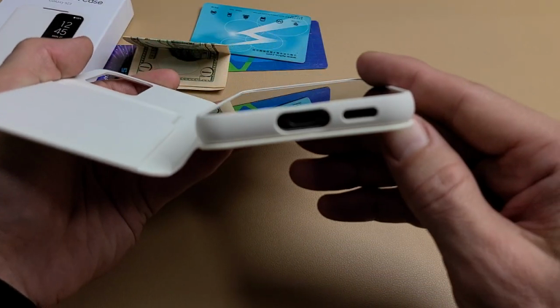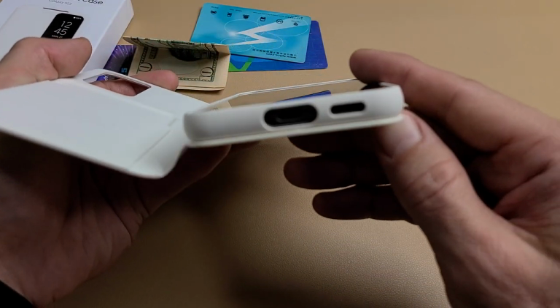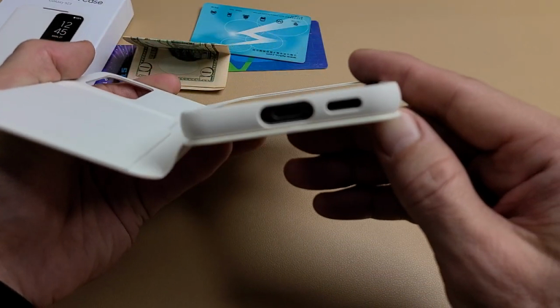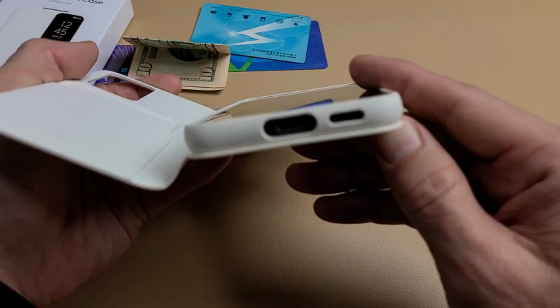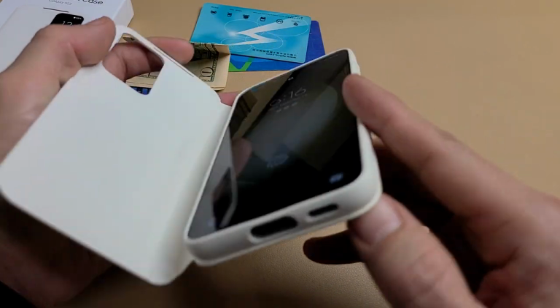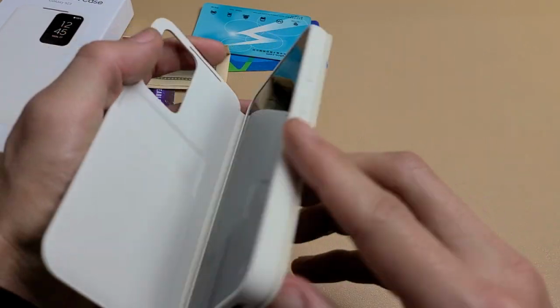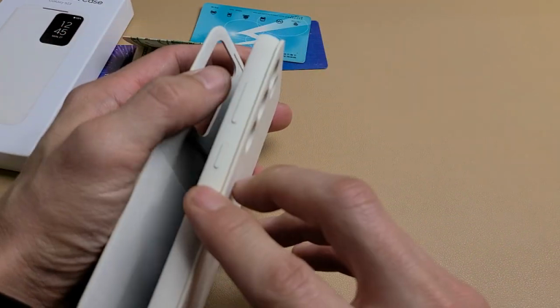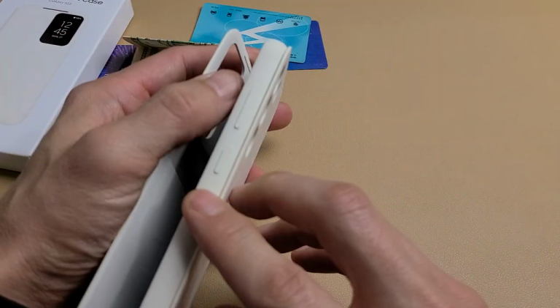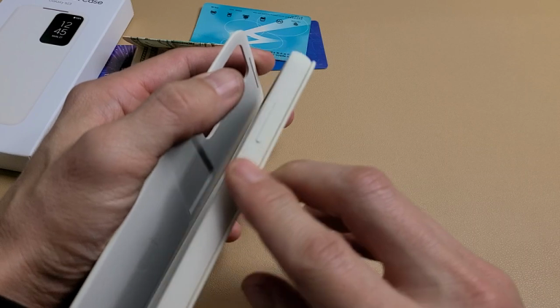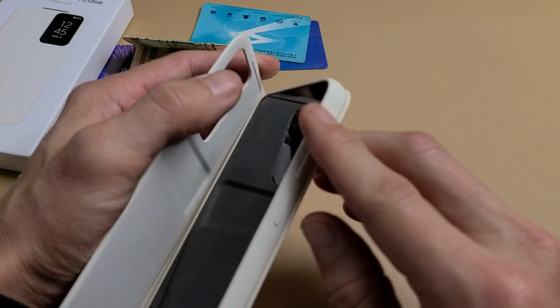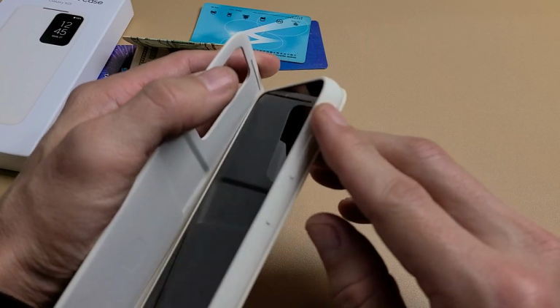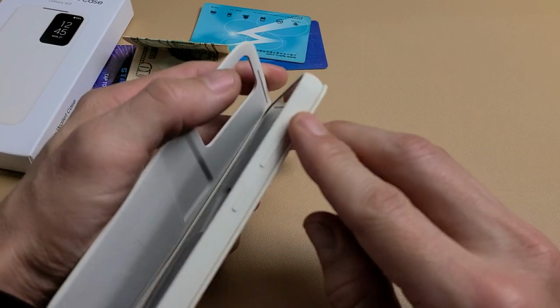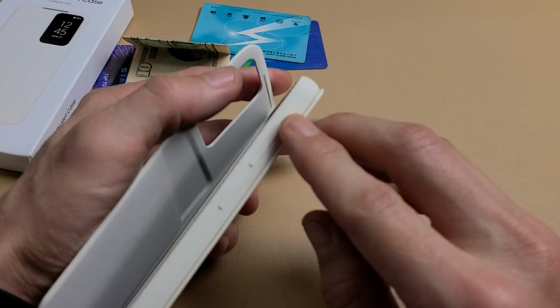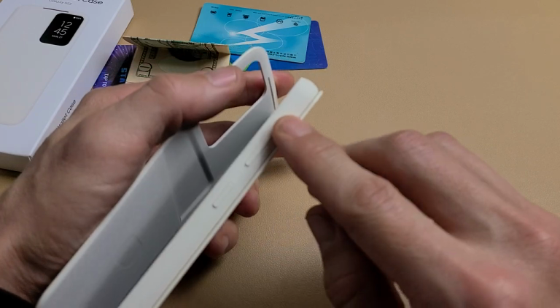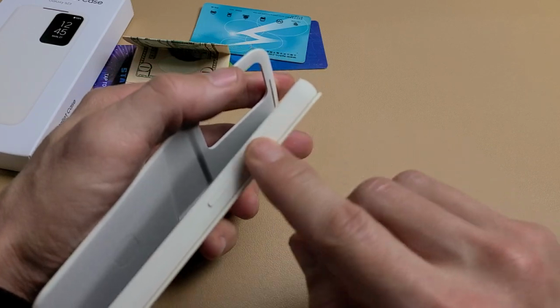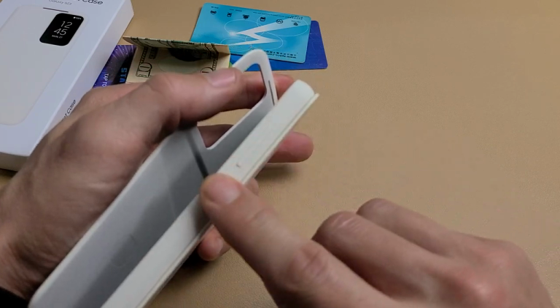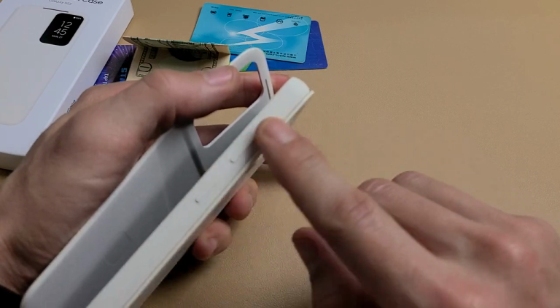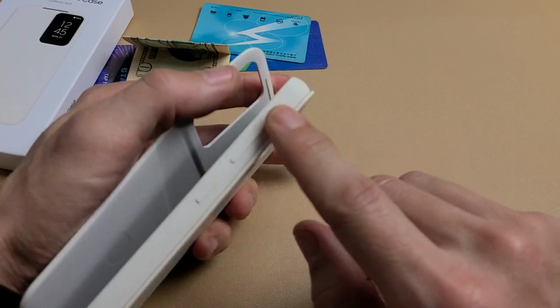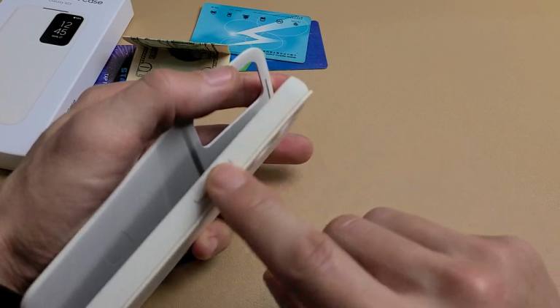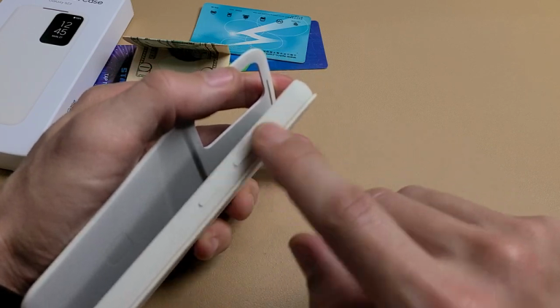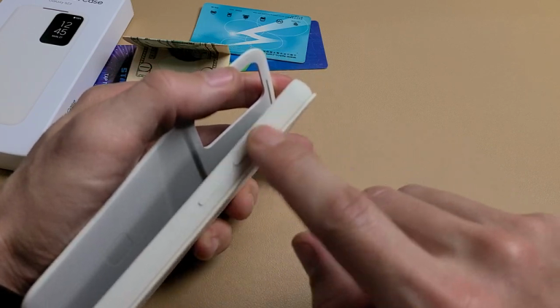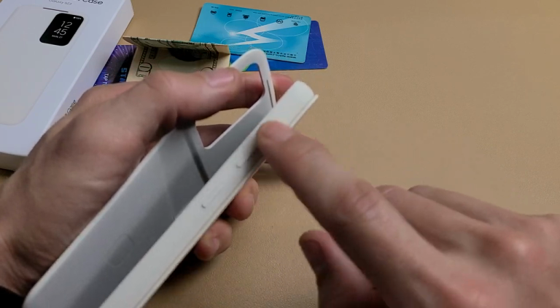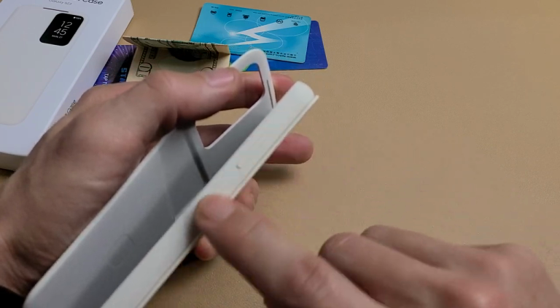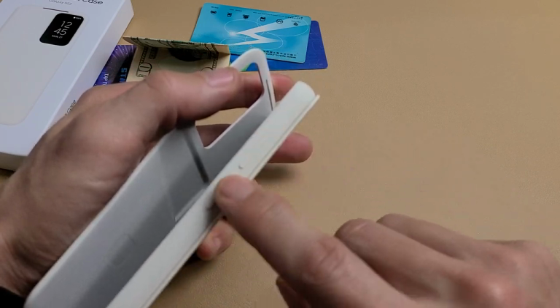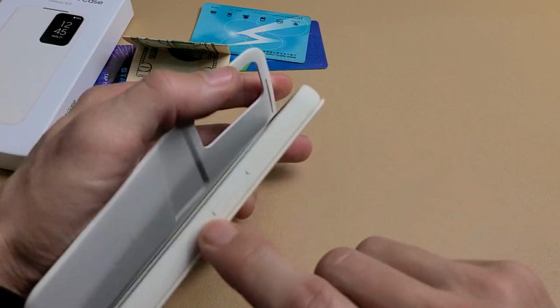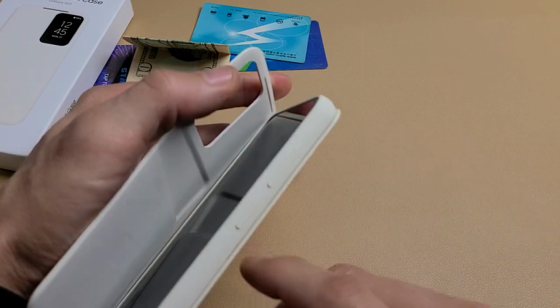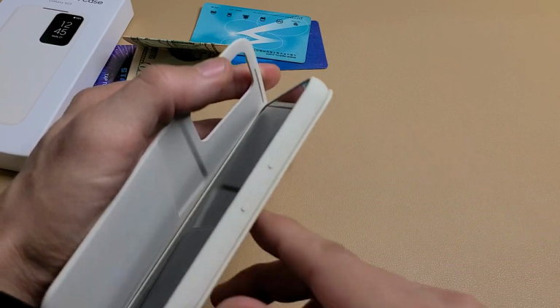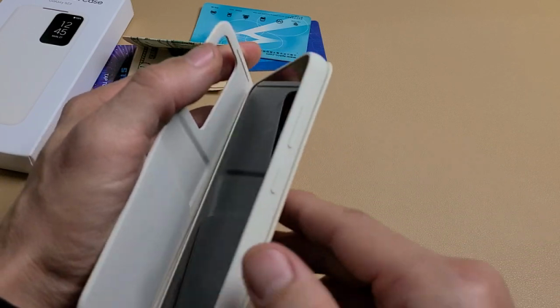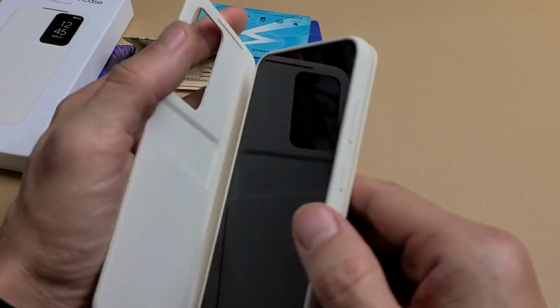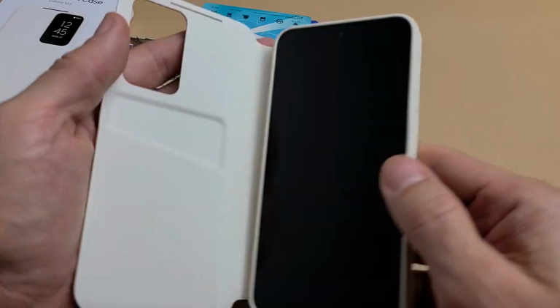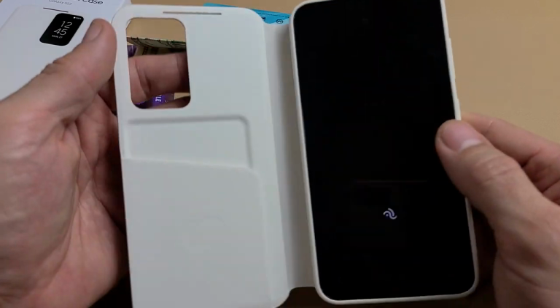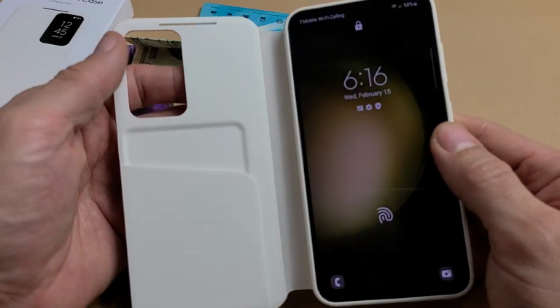The cutouts here are nice and perfect for the camera lens. And under here, the volume rockers and the power button are covered as well.